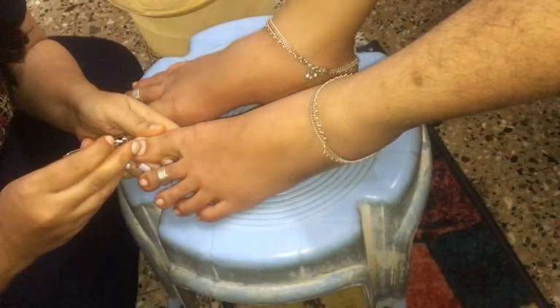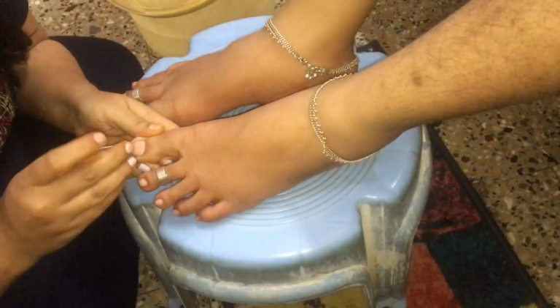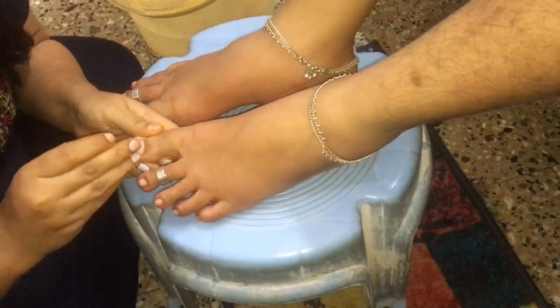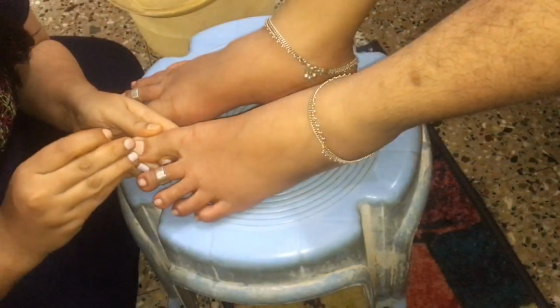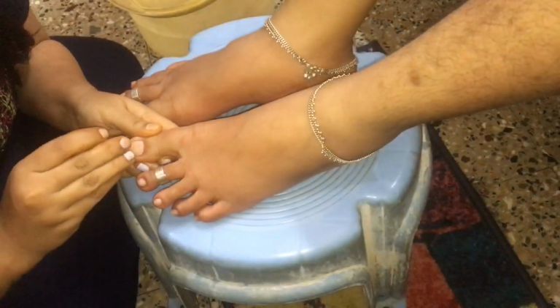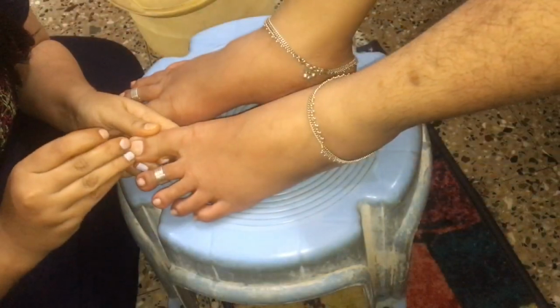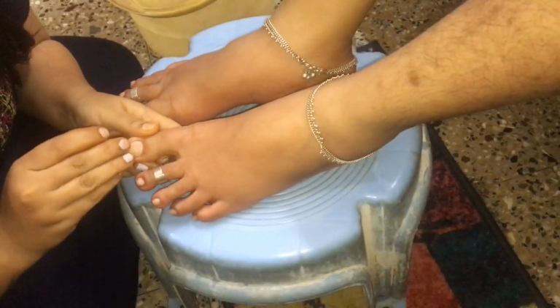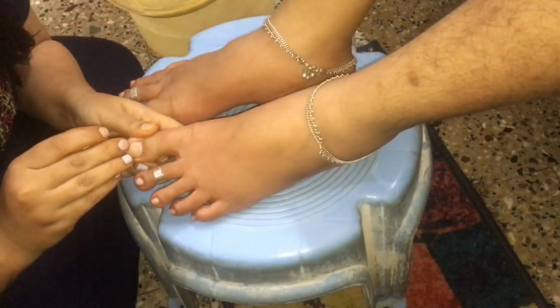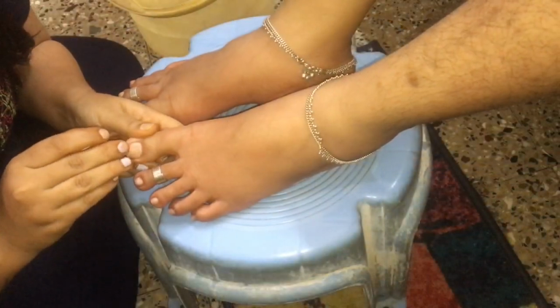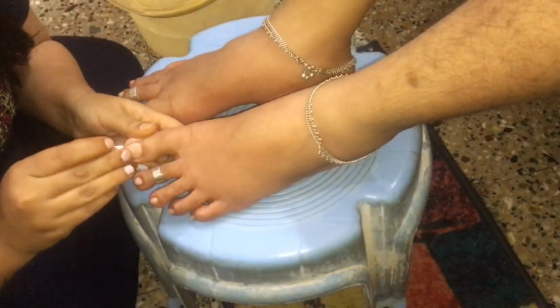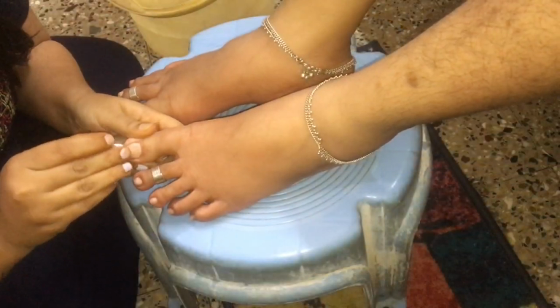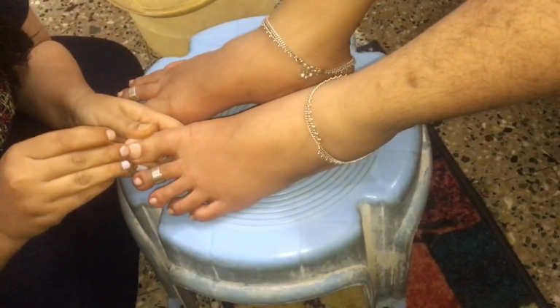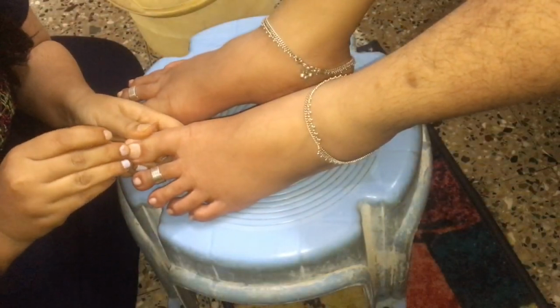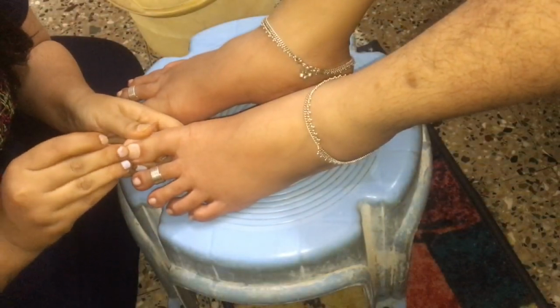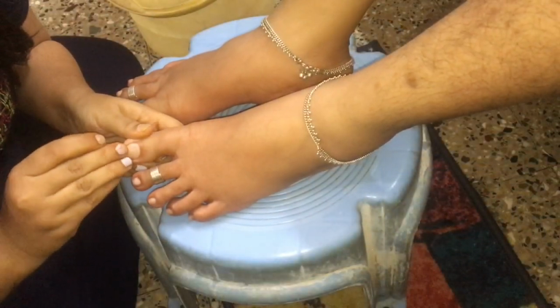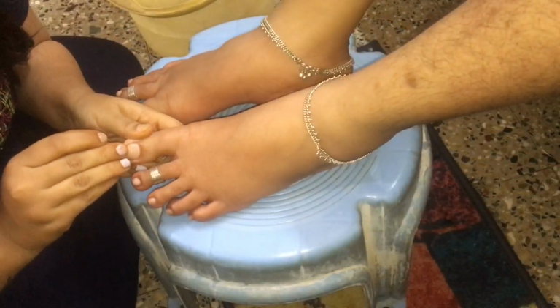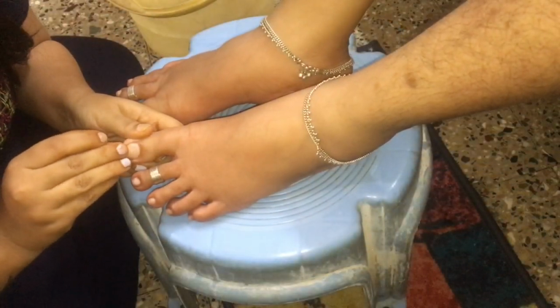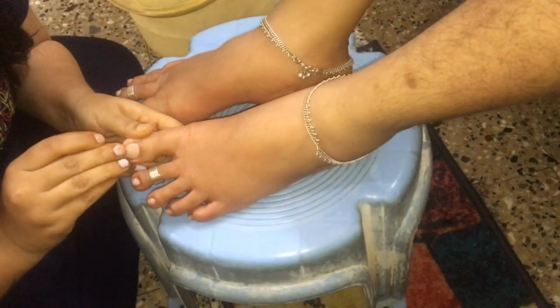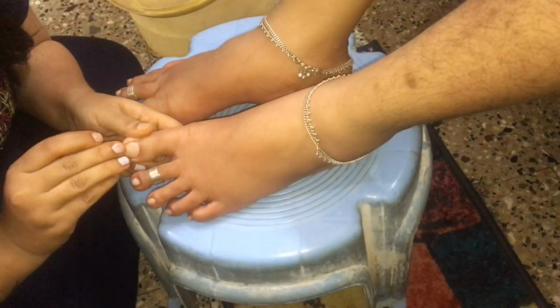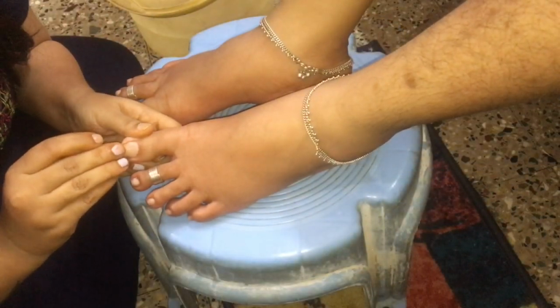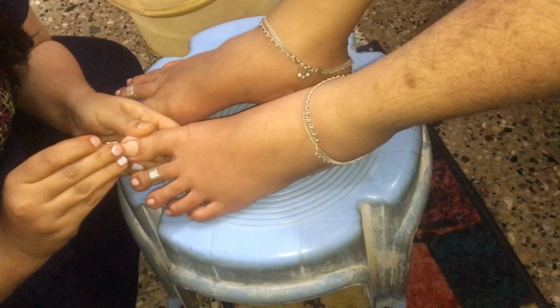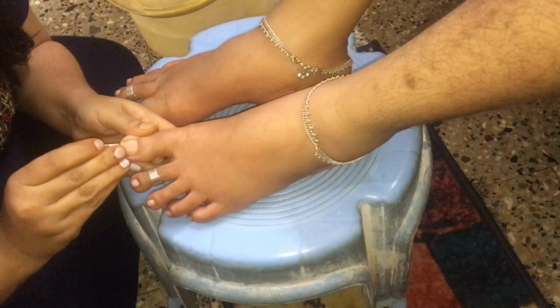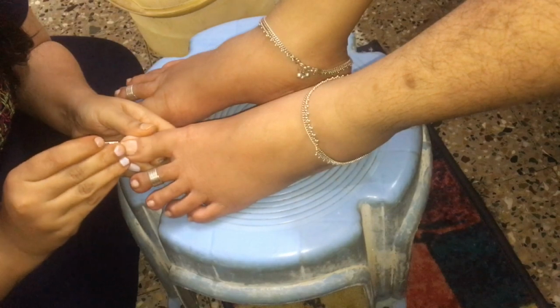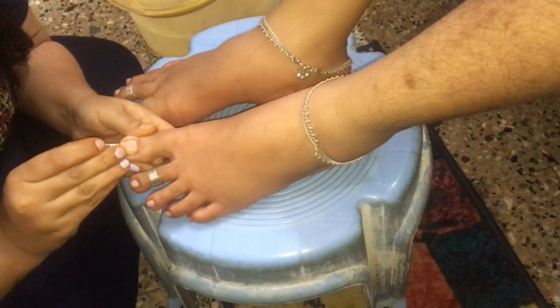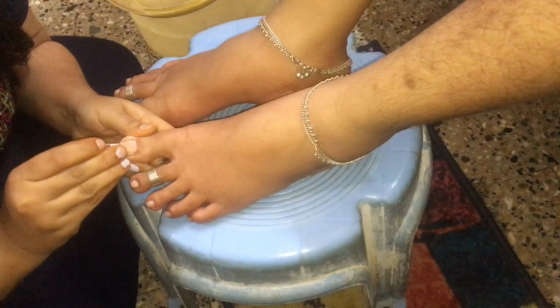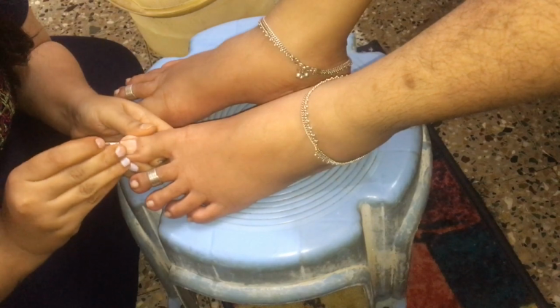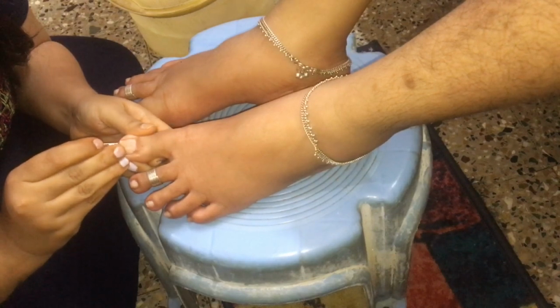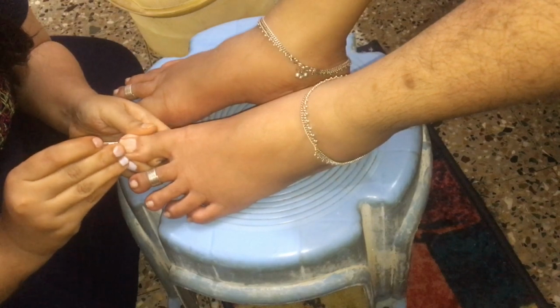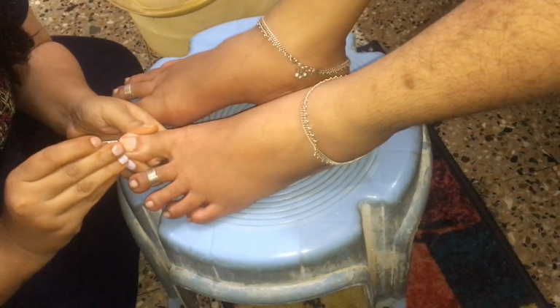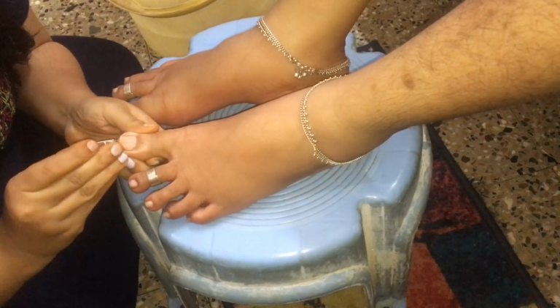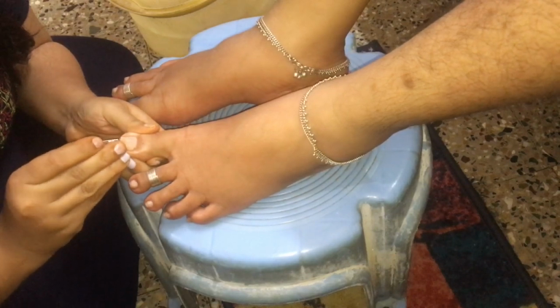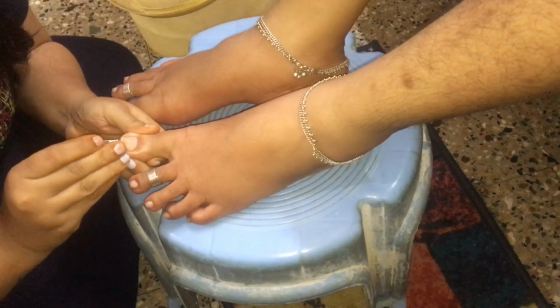Next, by making use of a nail cutter, I'm cutting all the unwanted nails.